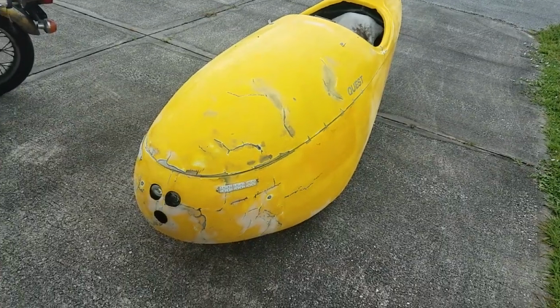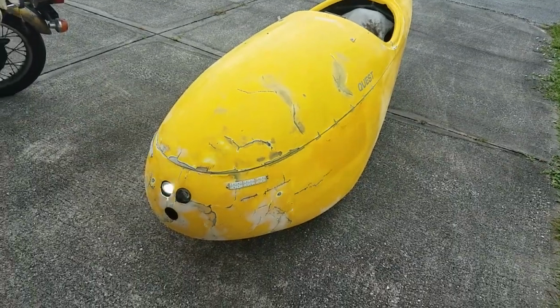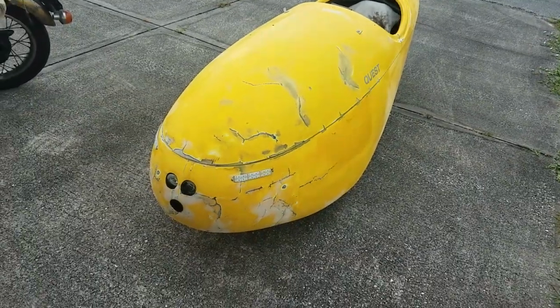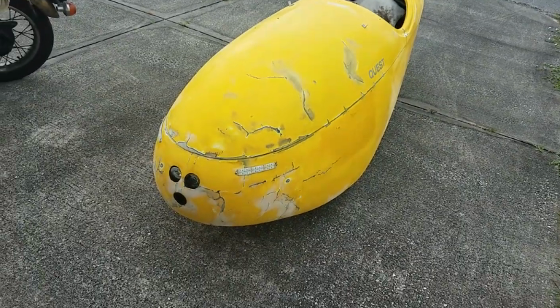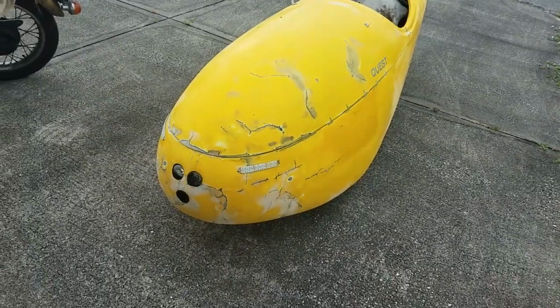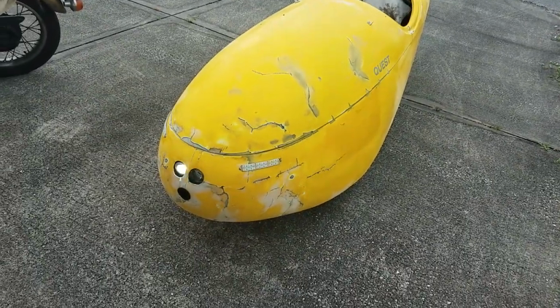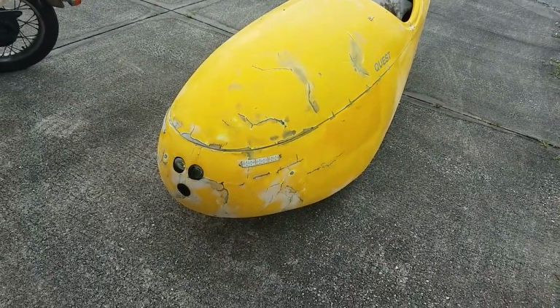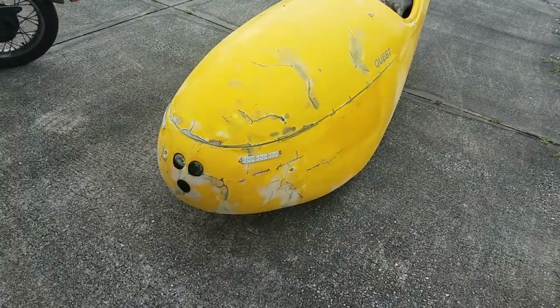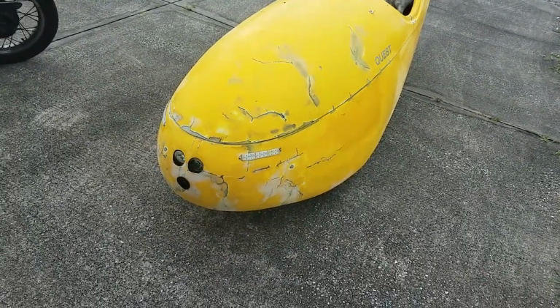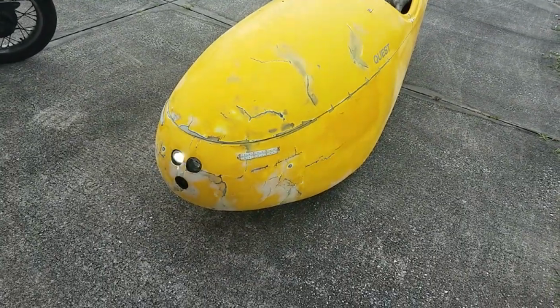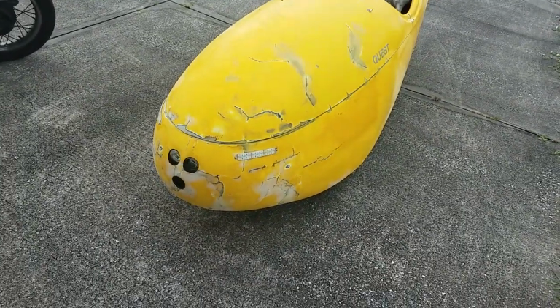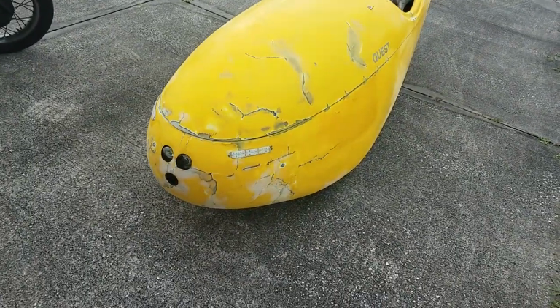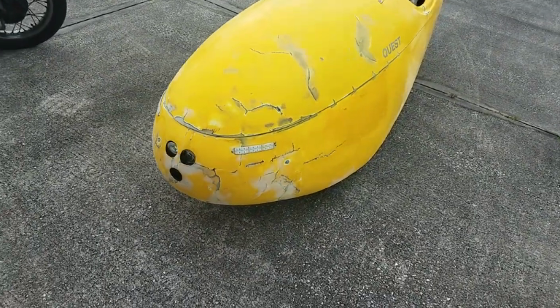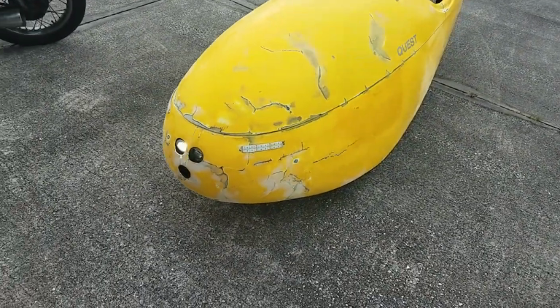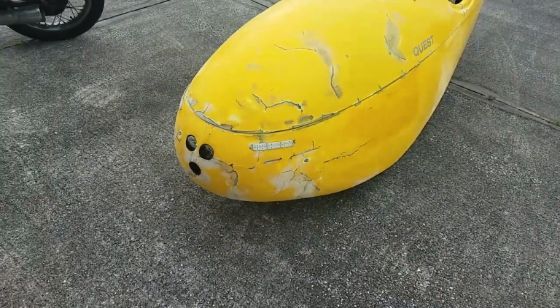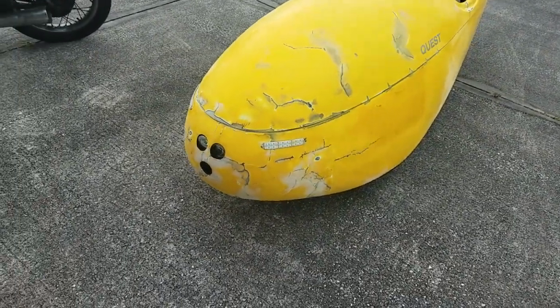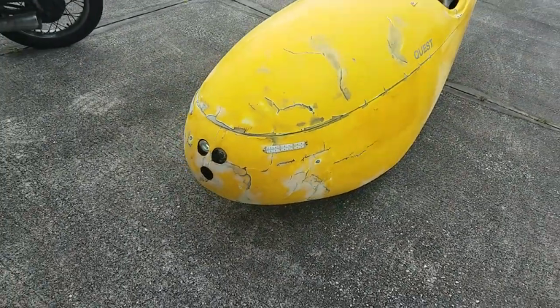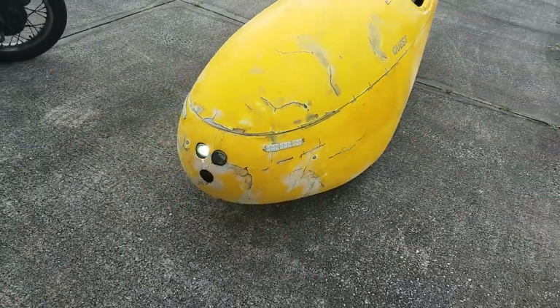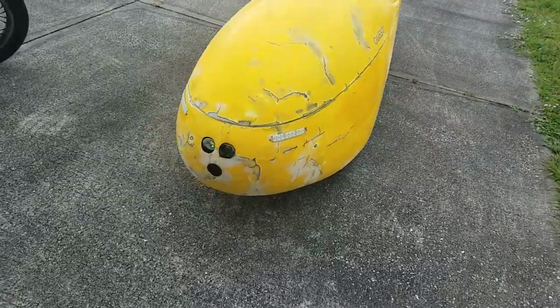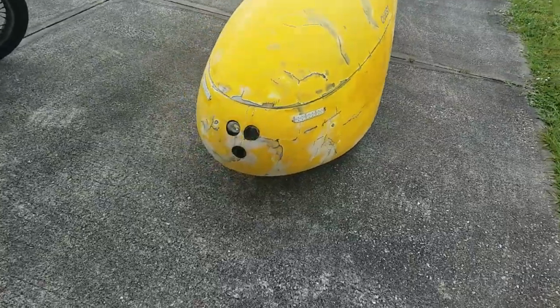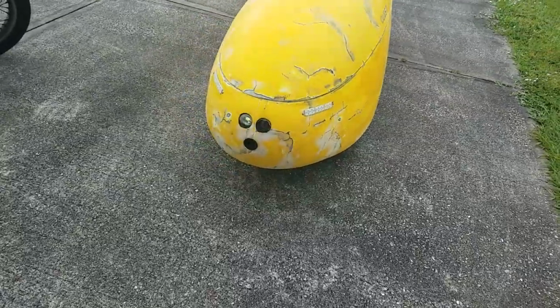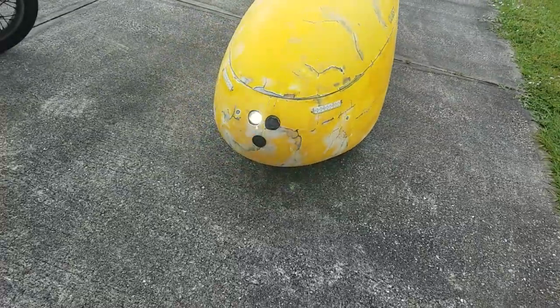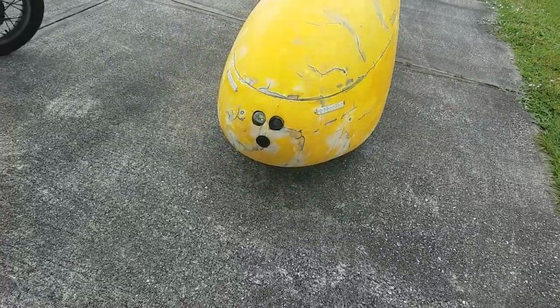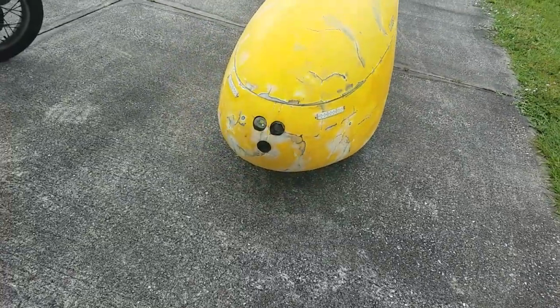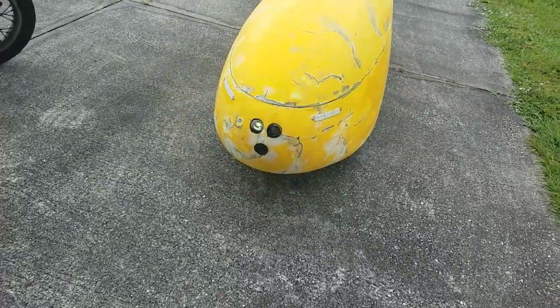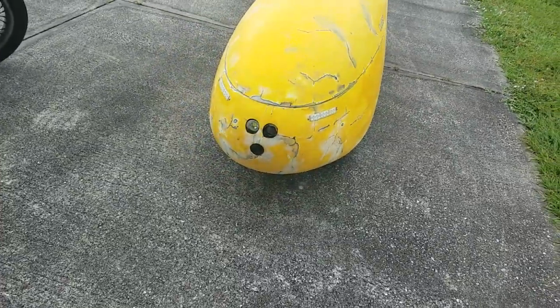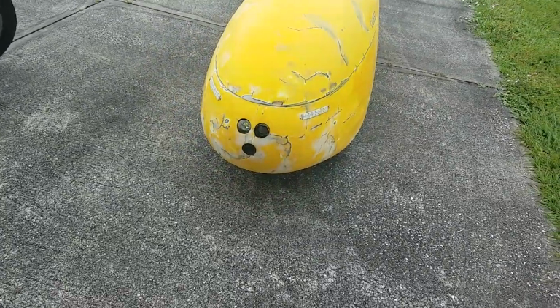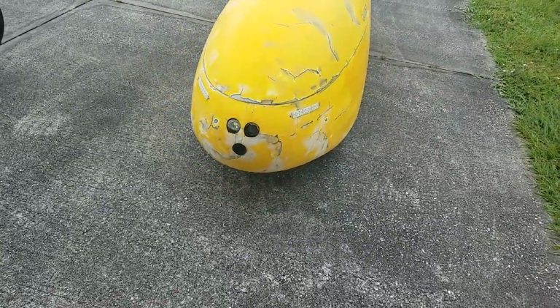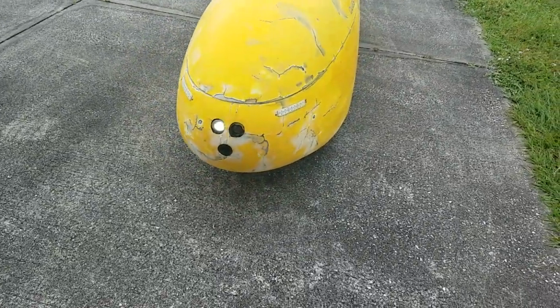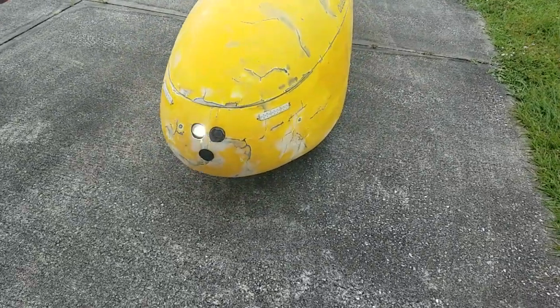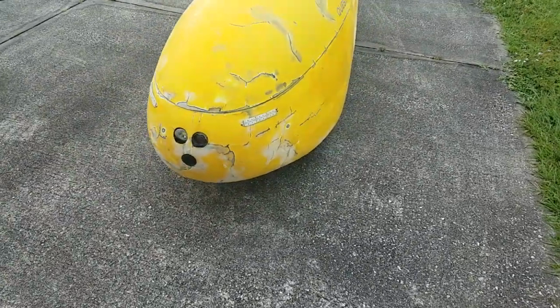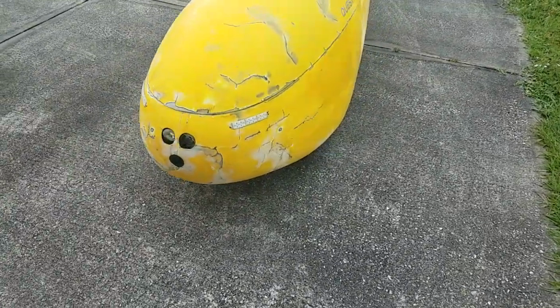Here is the Quest. It's about a 2005. There is the broad strobe.